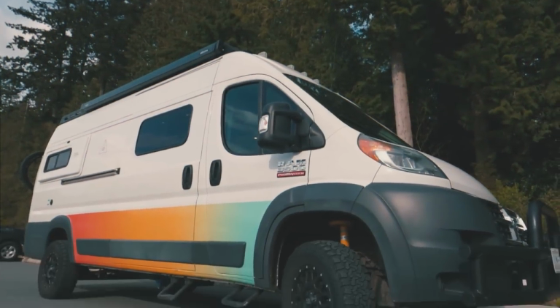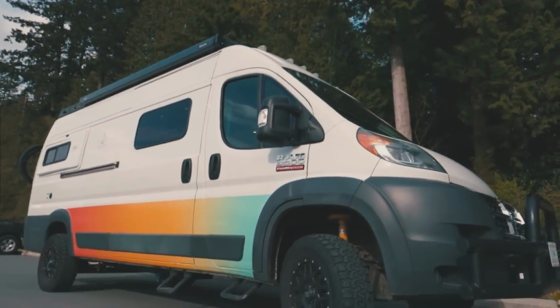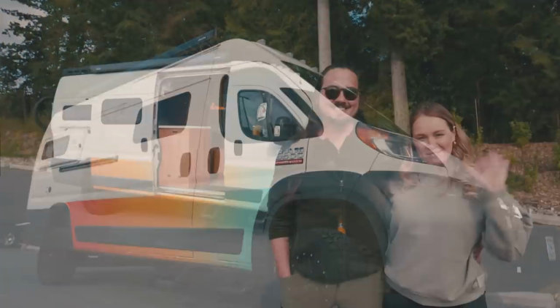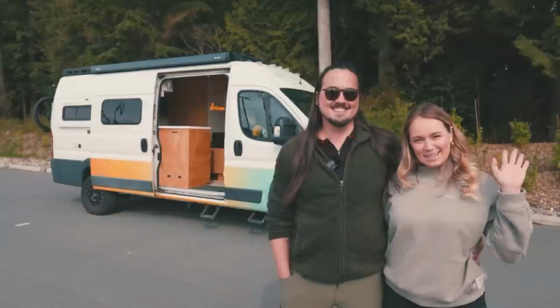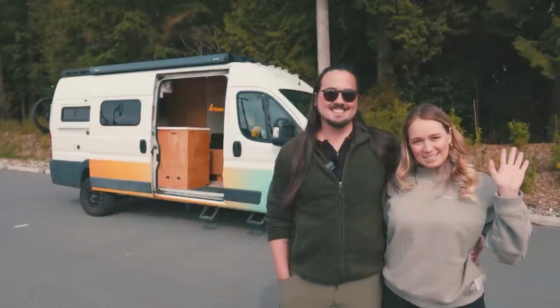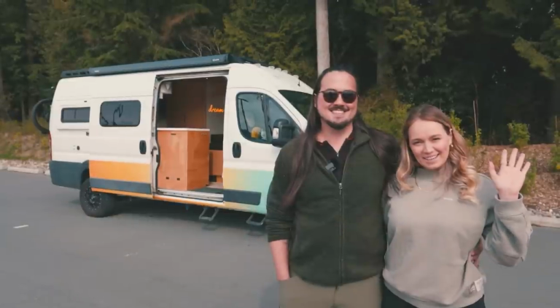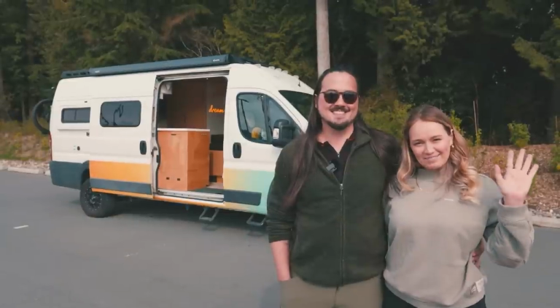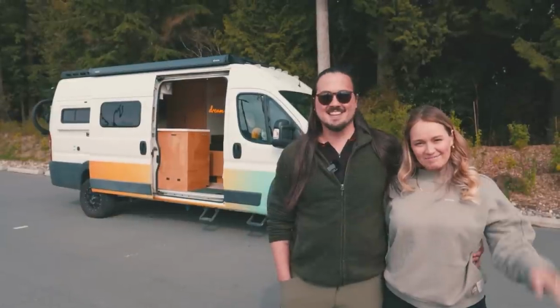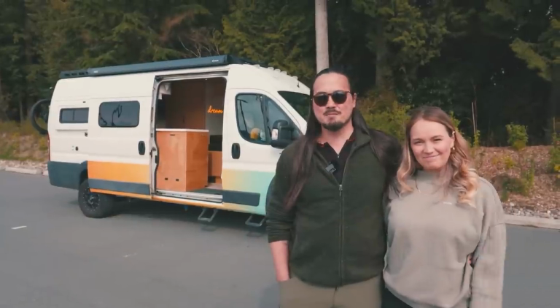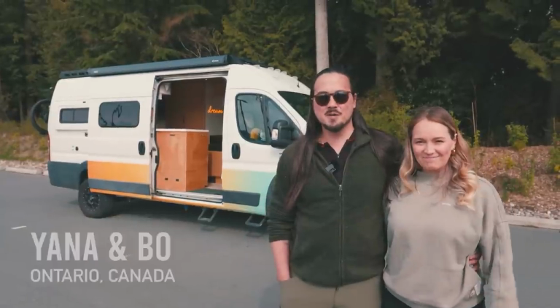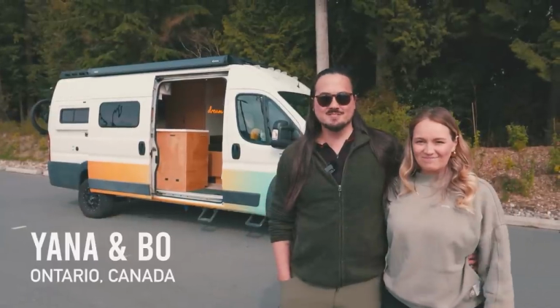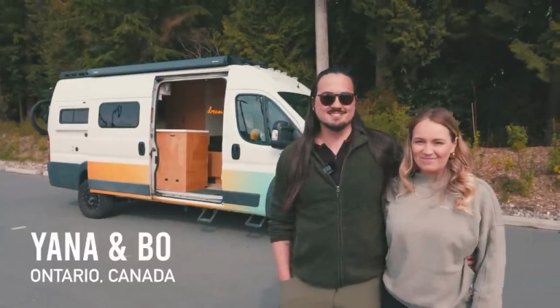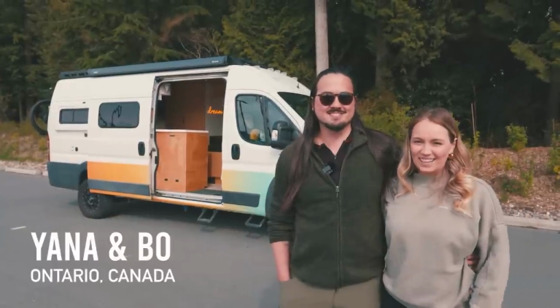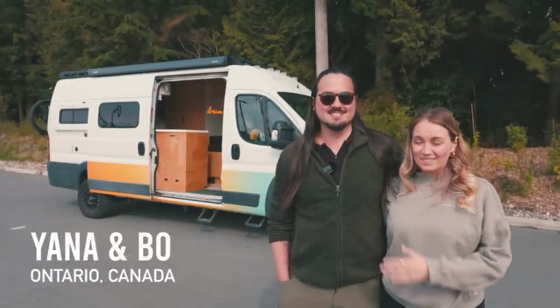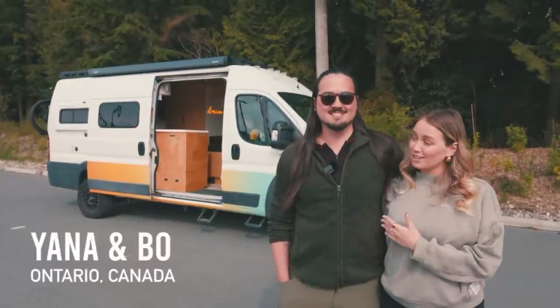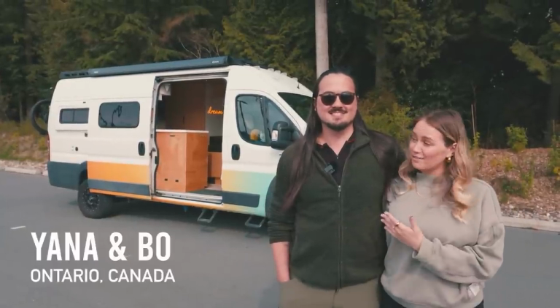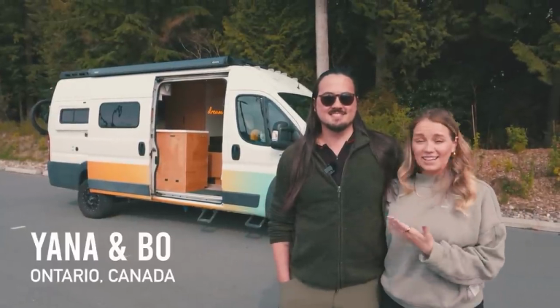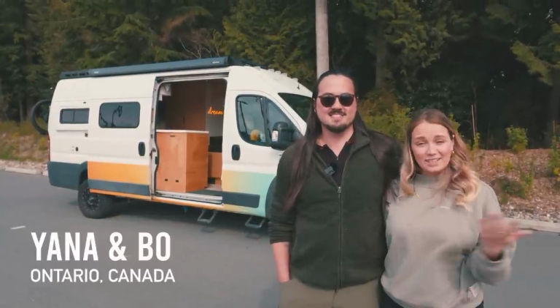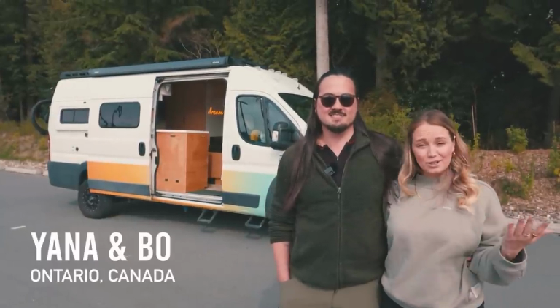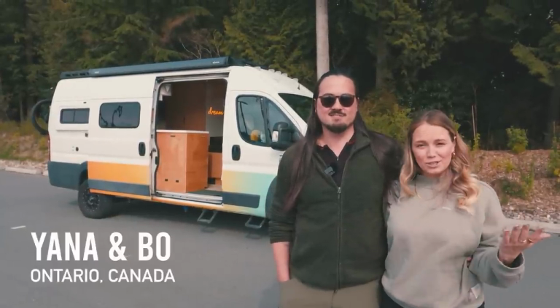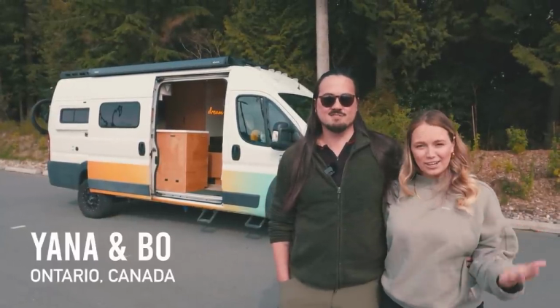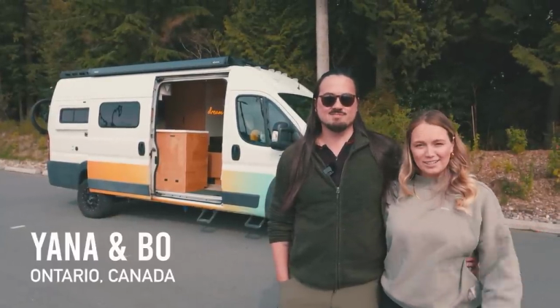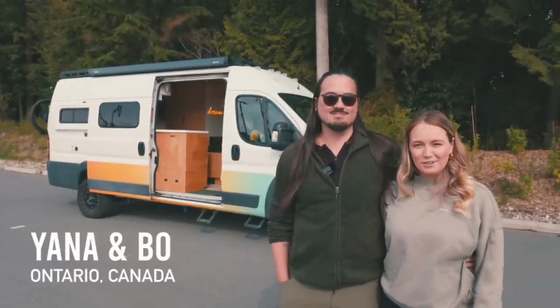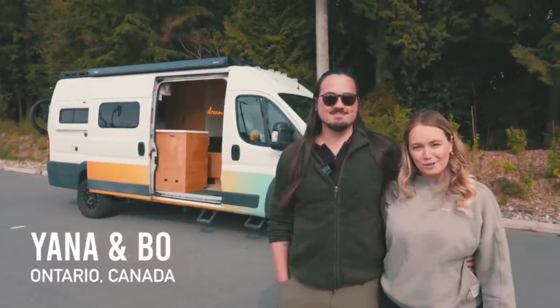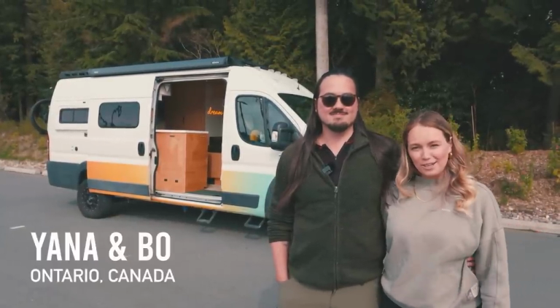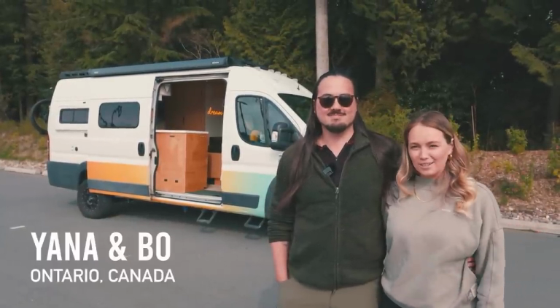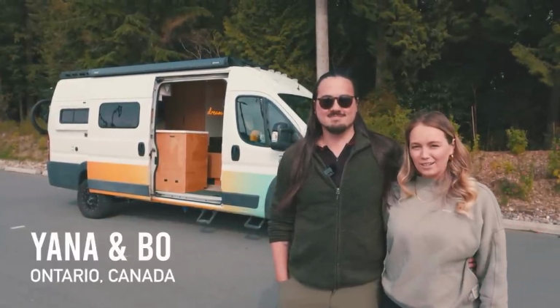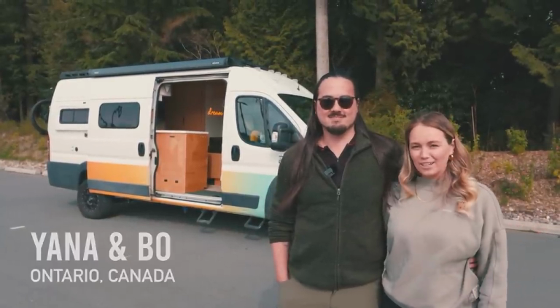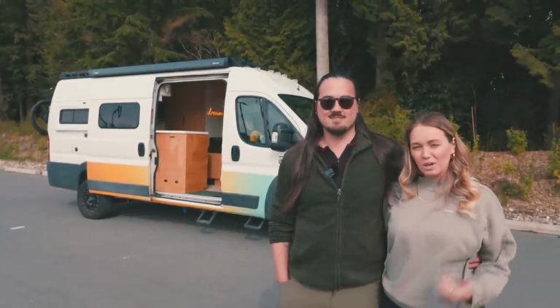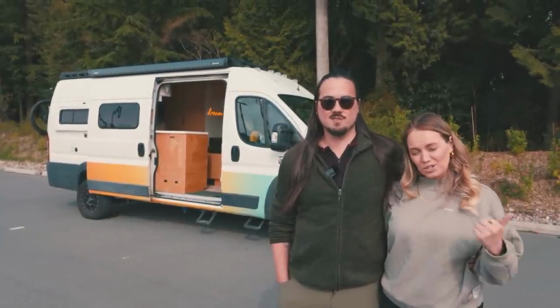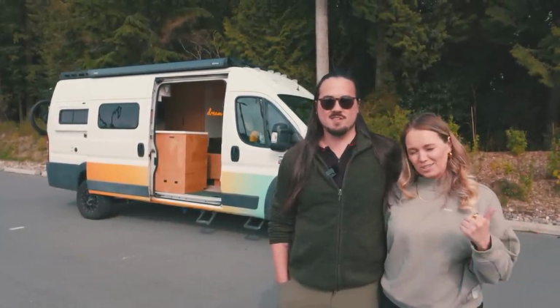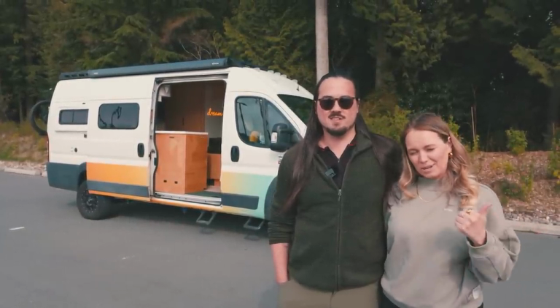Hi, my name is Yana and I'm Bo, and this is our van Ace Ventura. You can follow us on Go Chase Dreams.